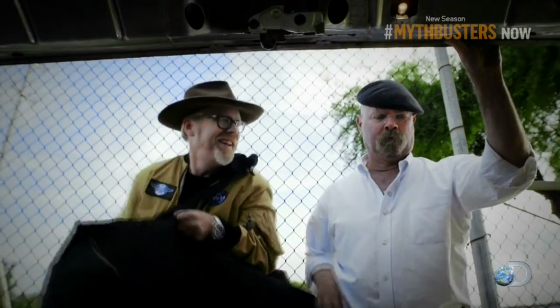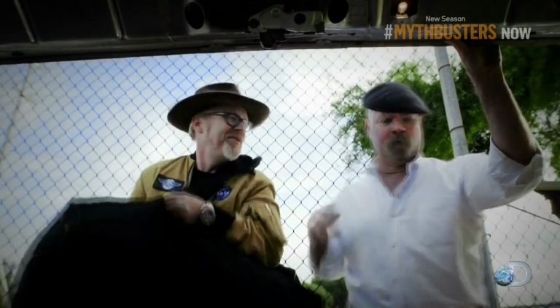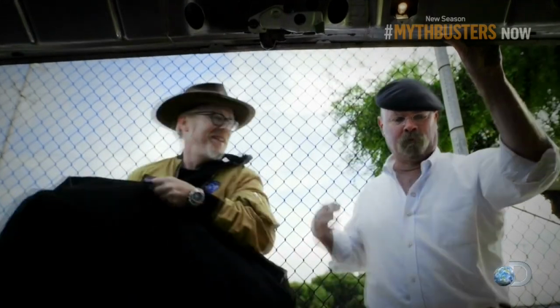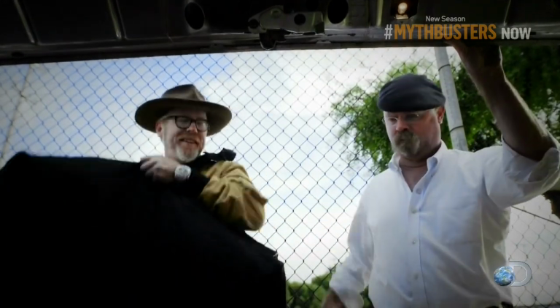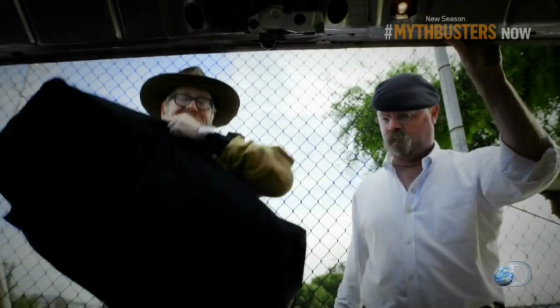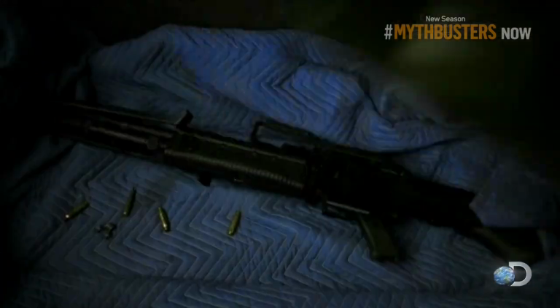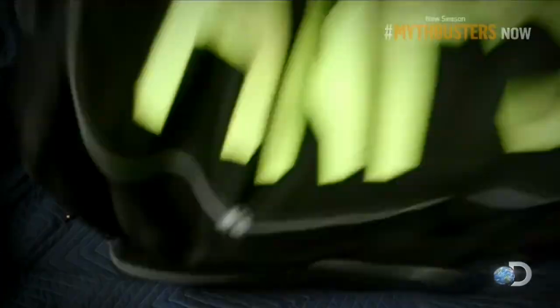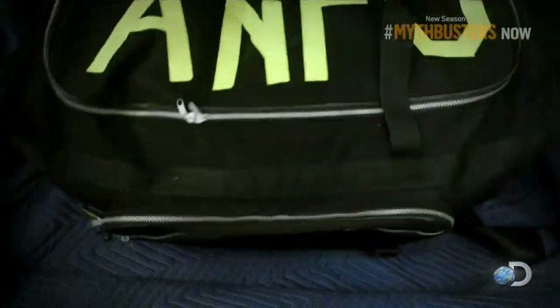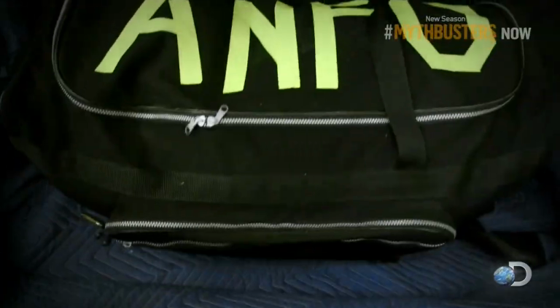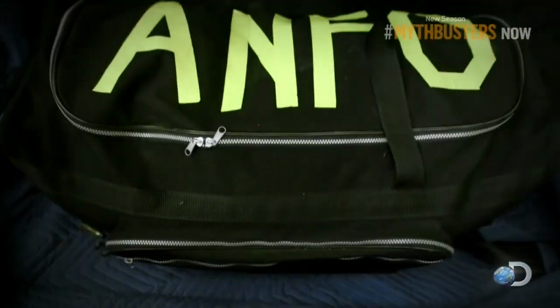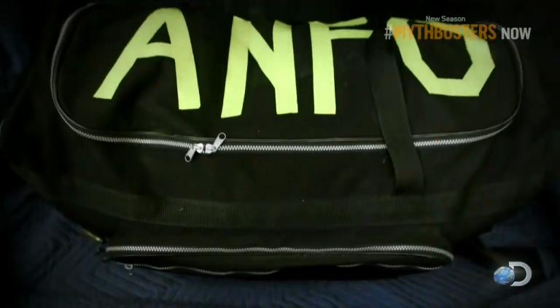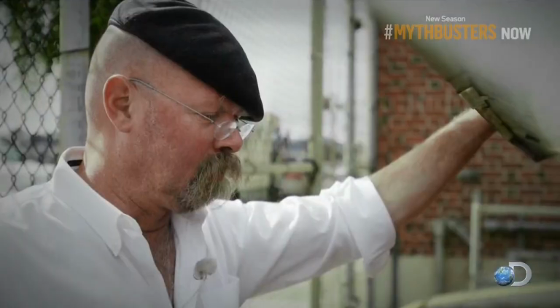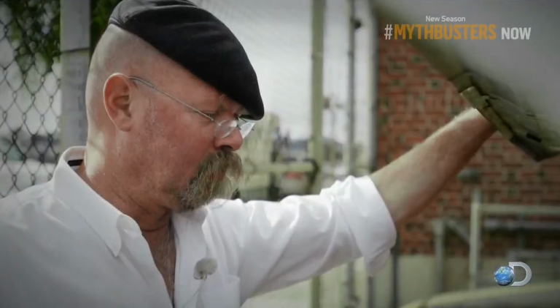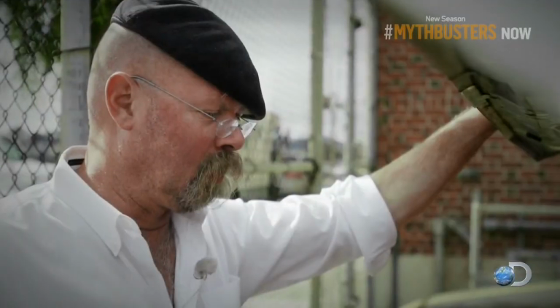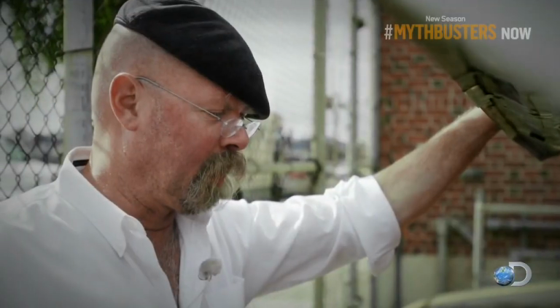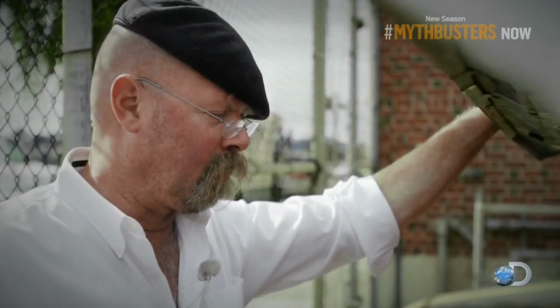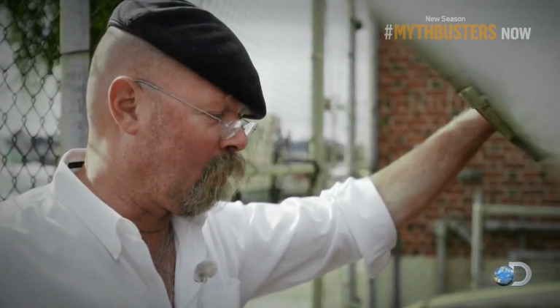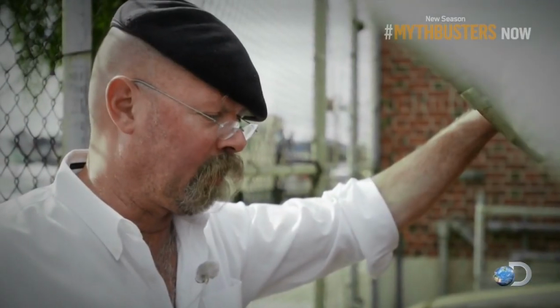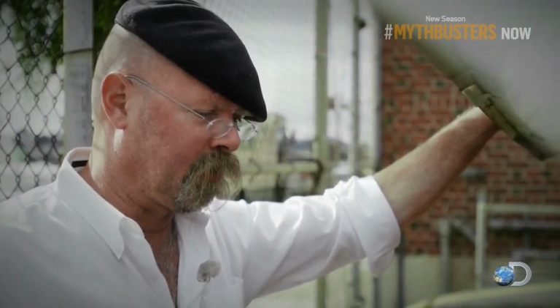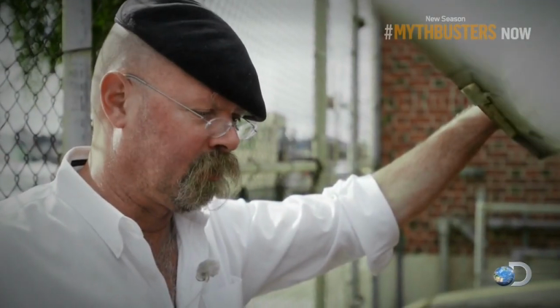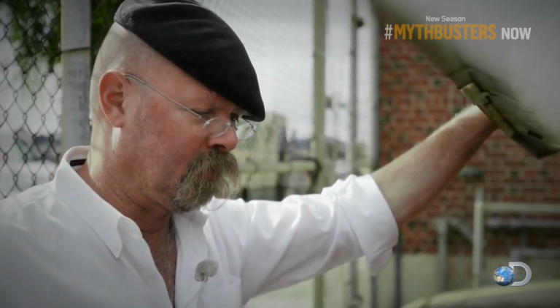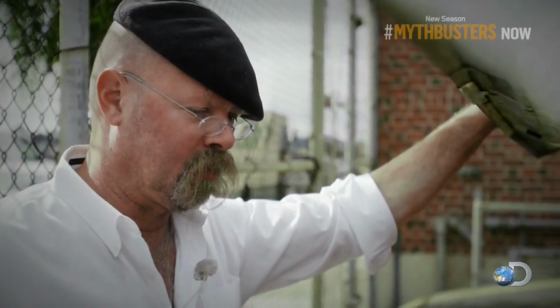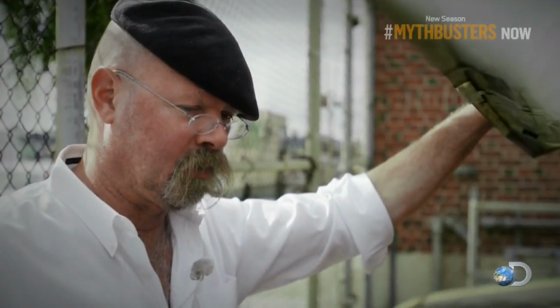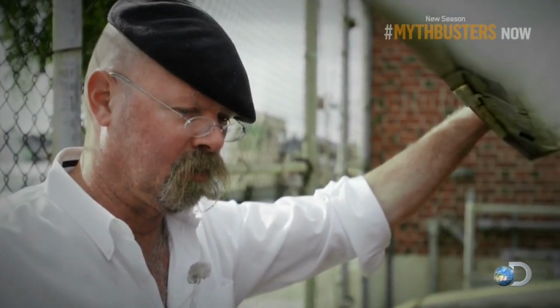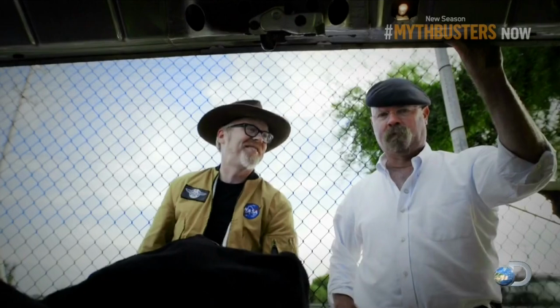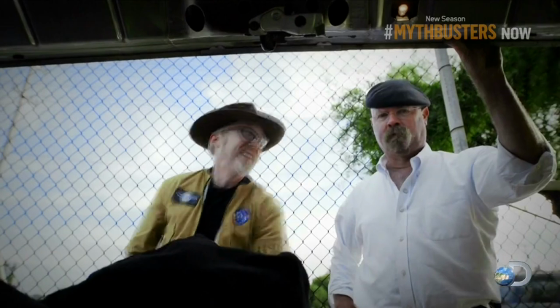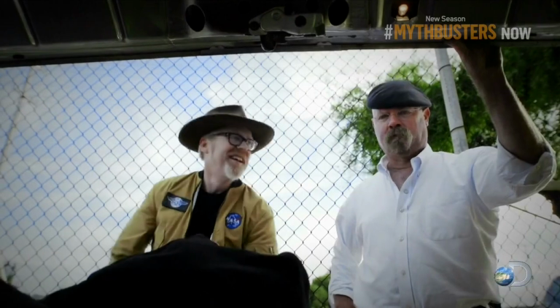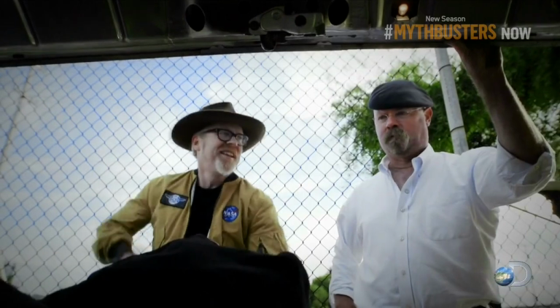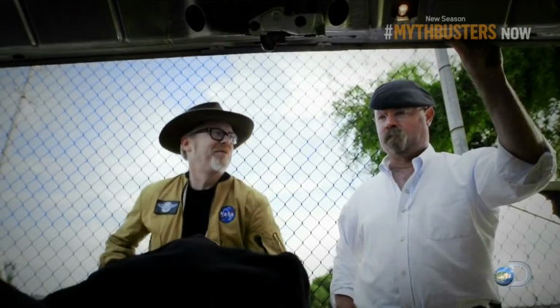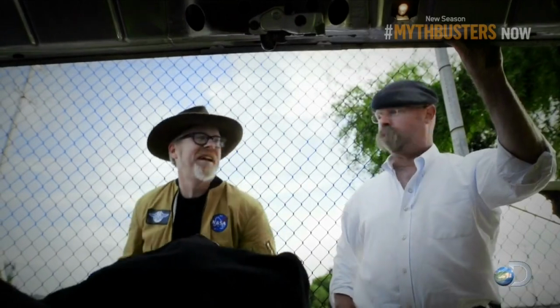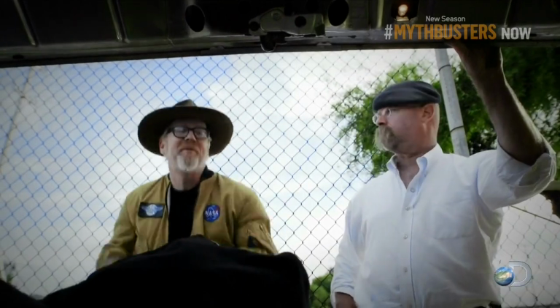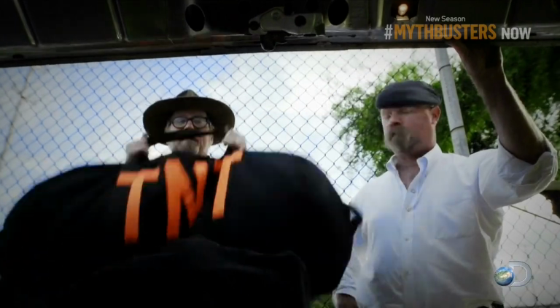Are you ready for this? Blow it out of the water! Okay, let's do it. Let's blow it out of the water.